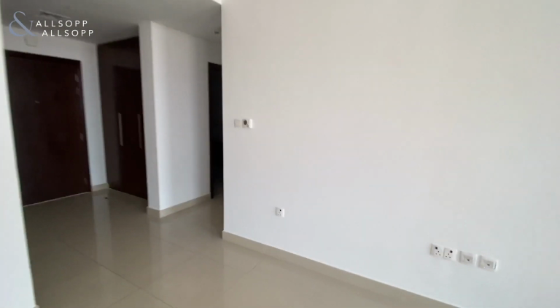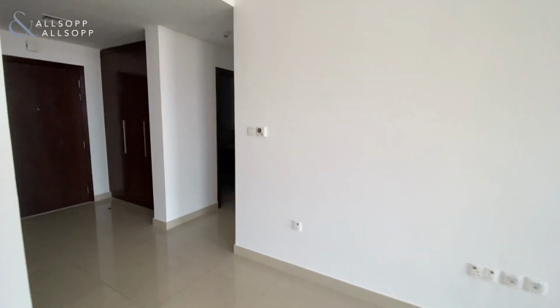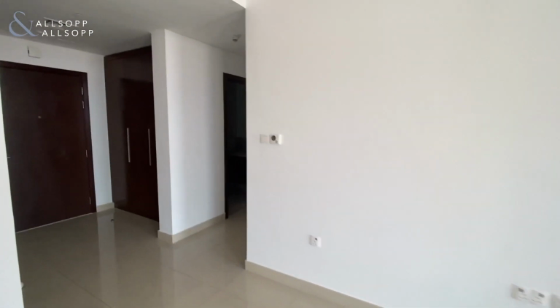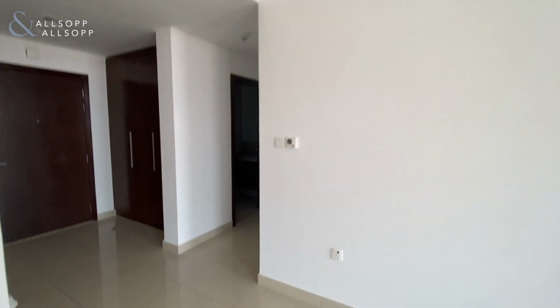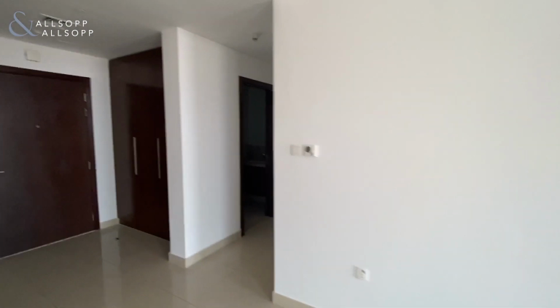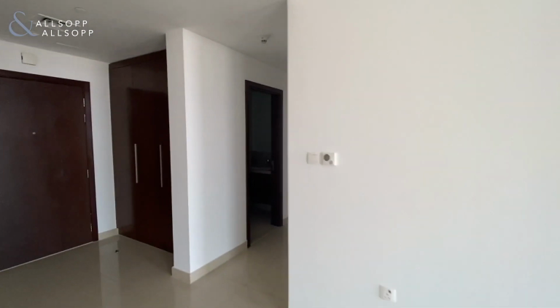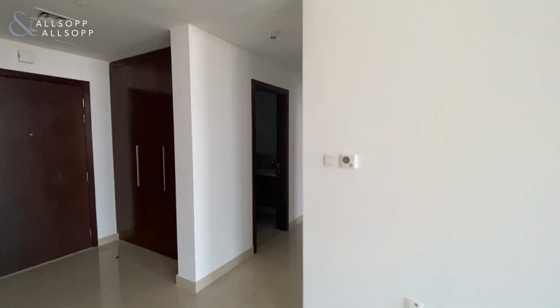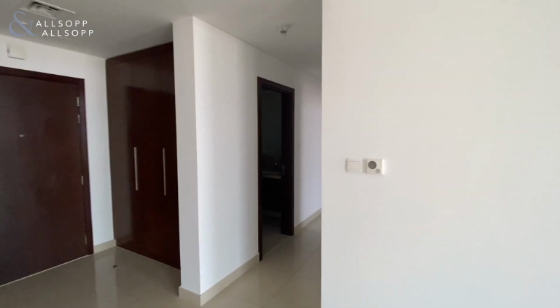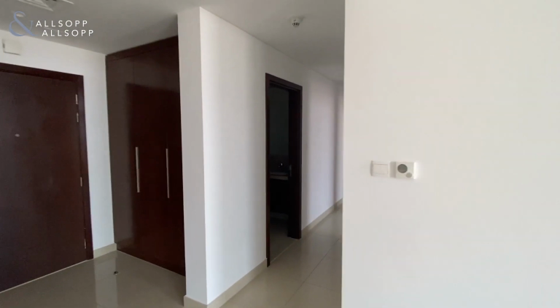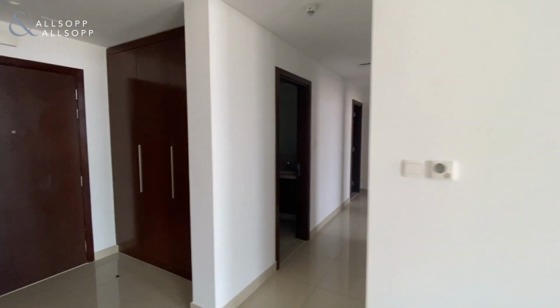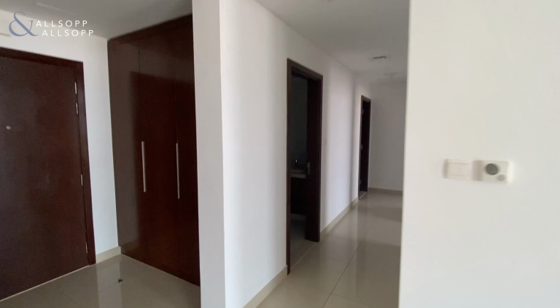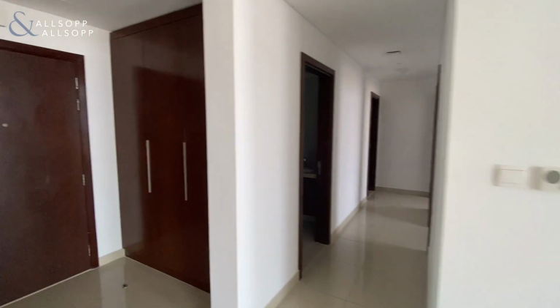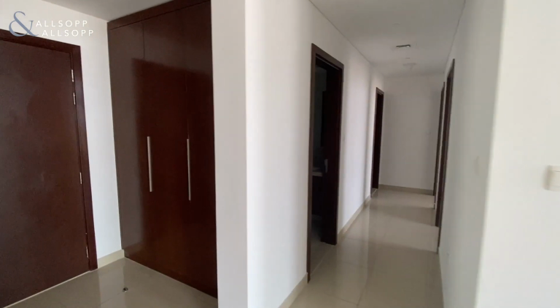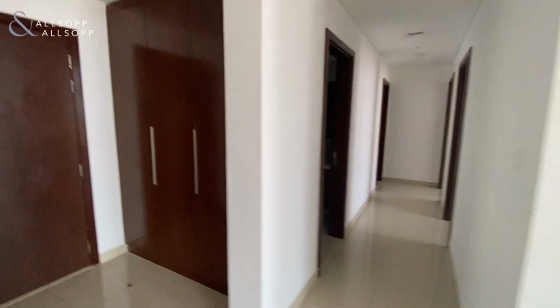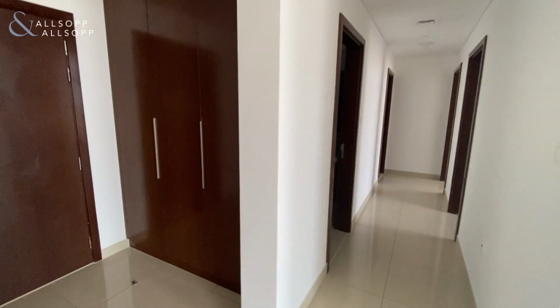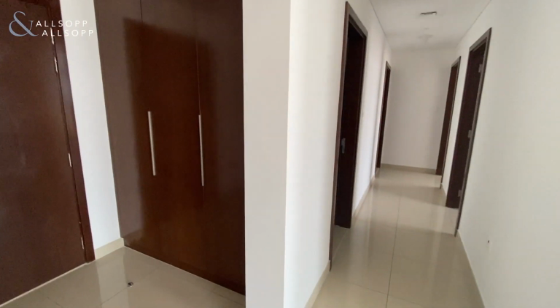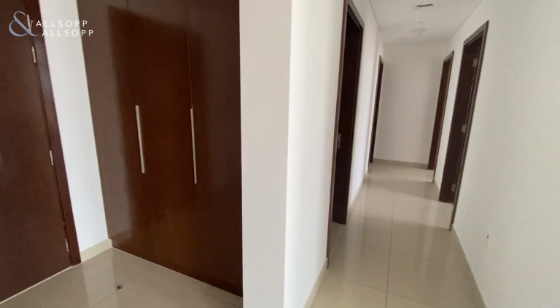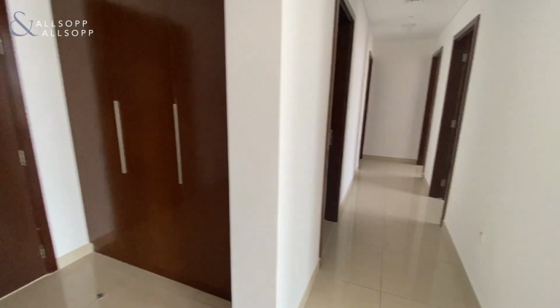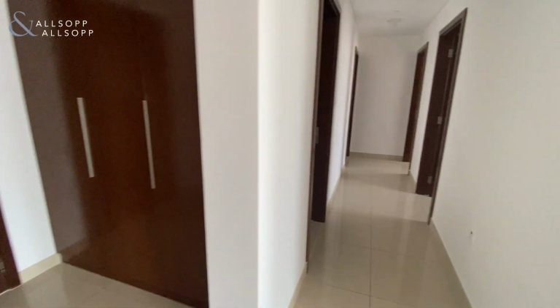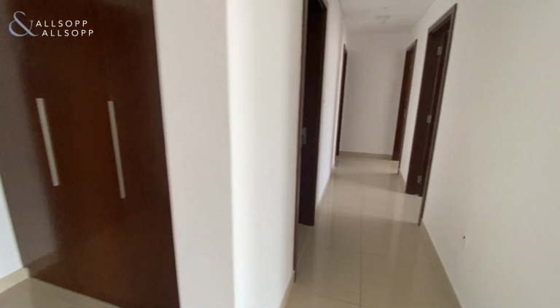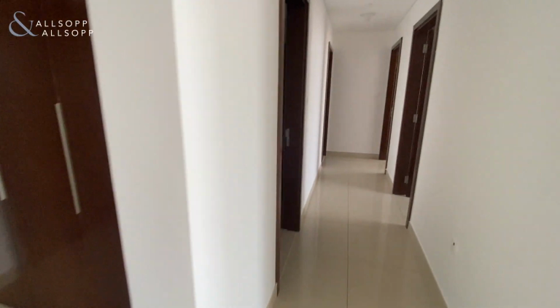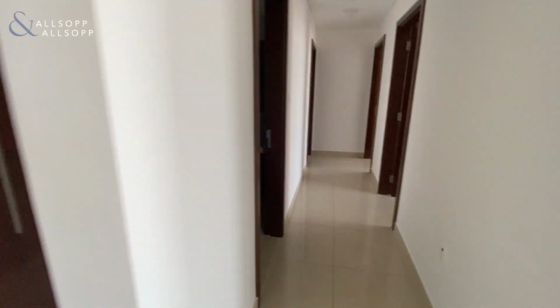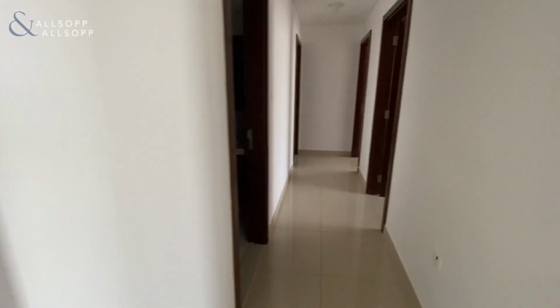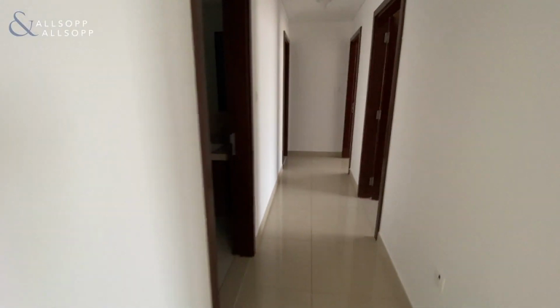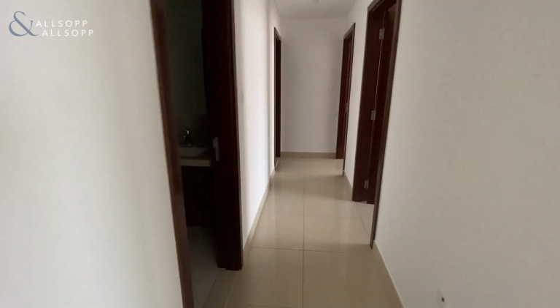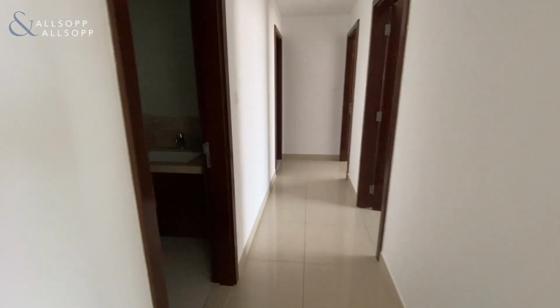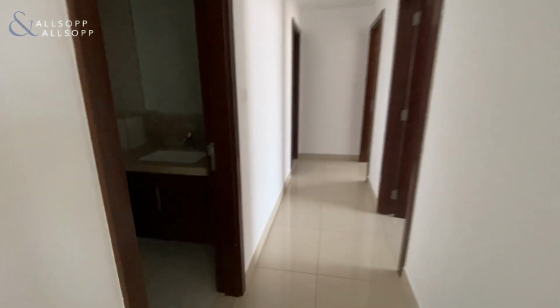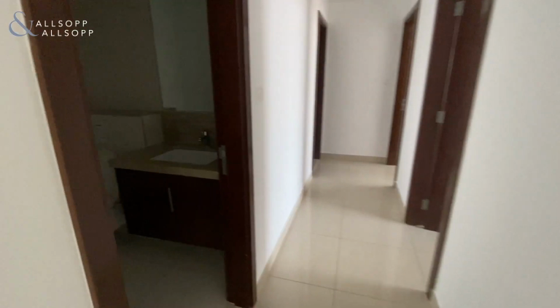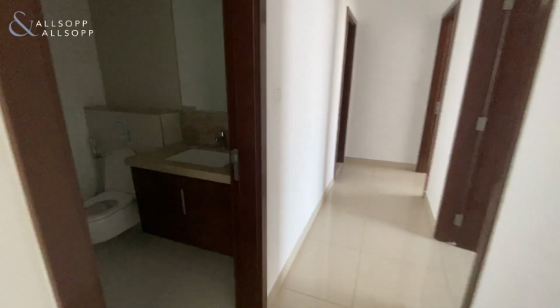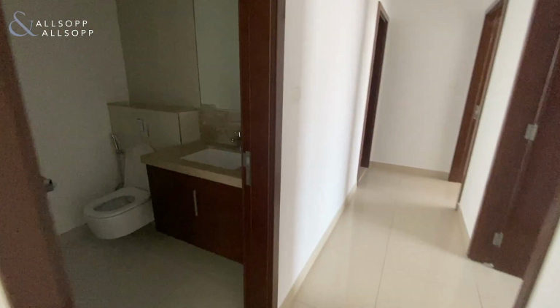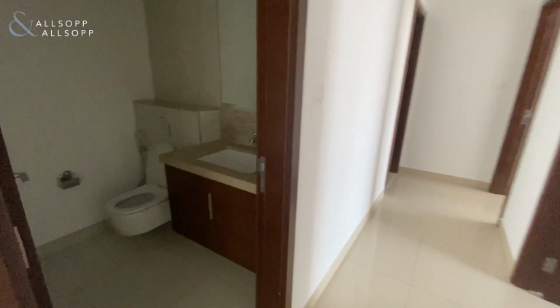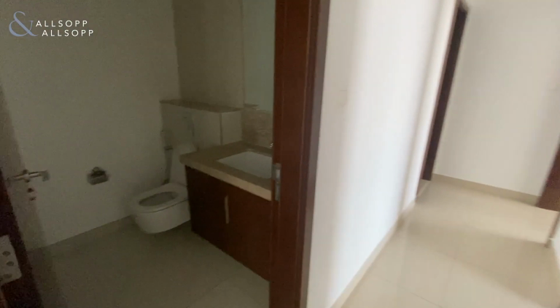You also have some storage here in the hallway and there is a powder room.